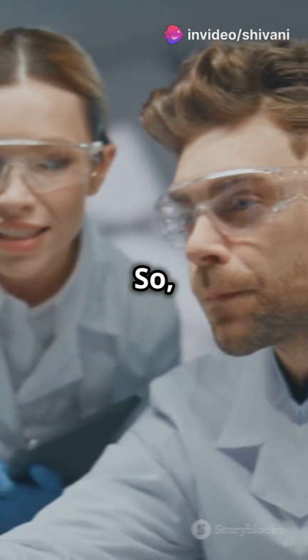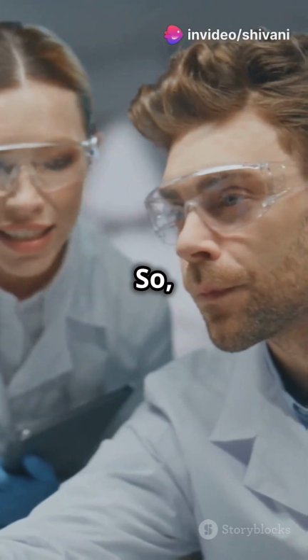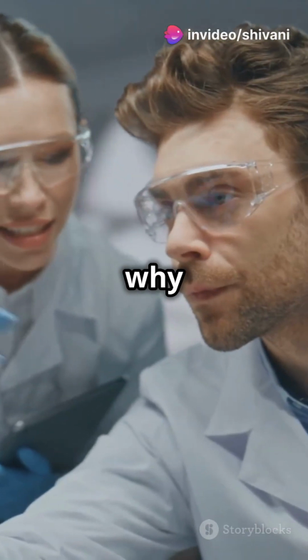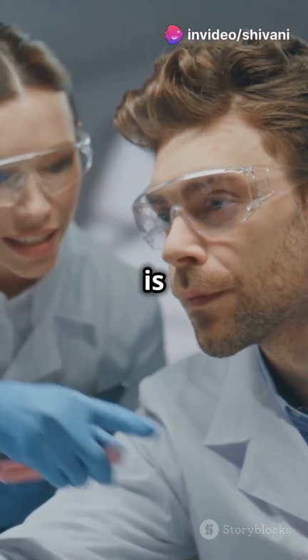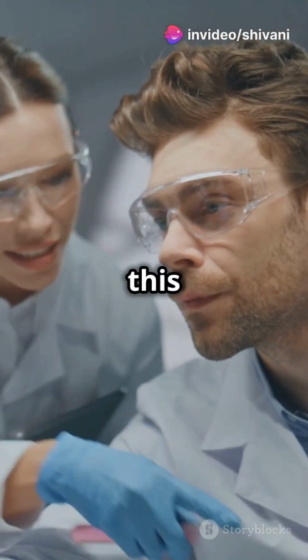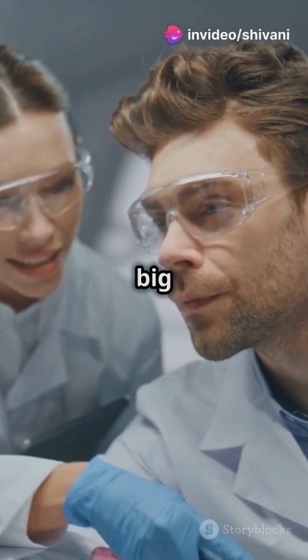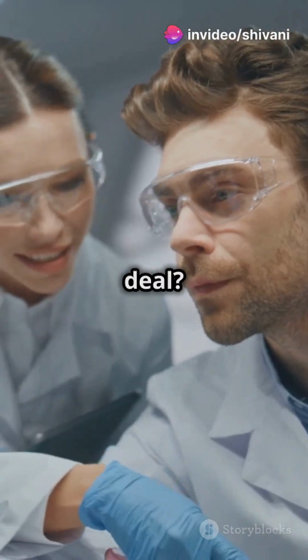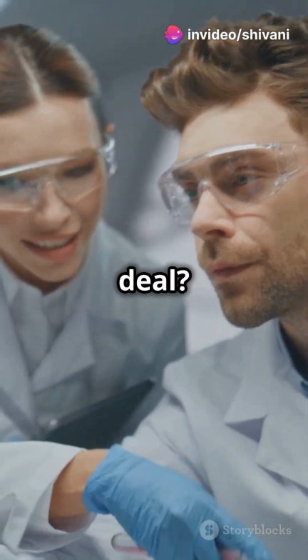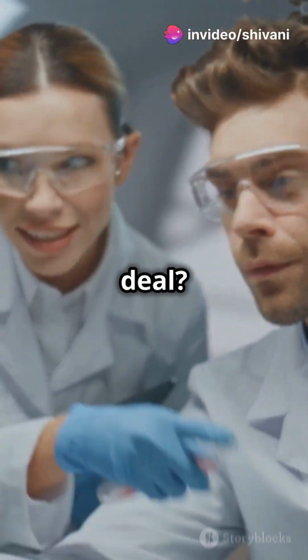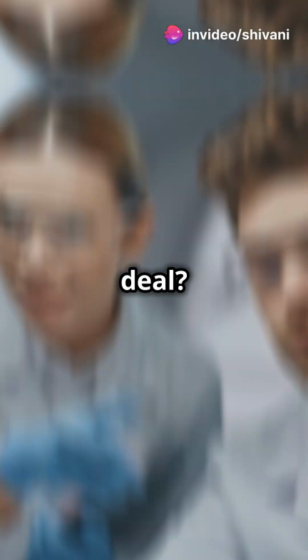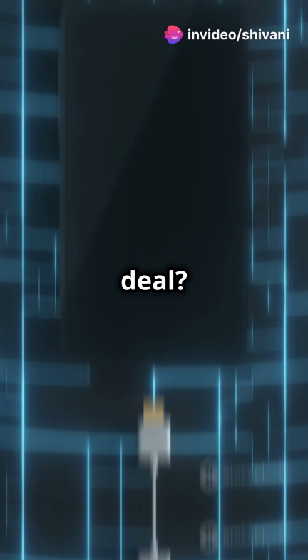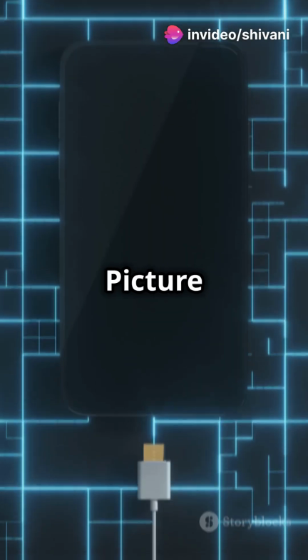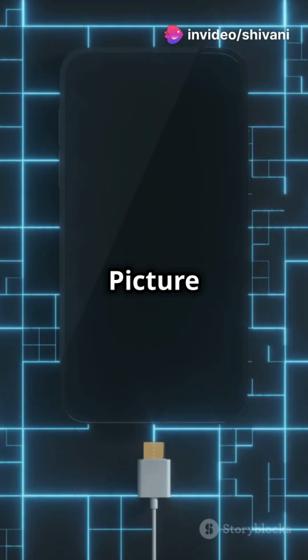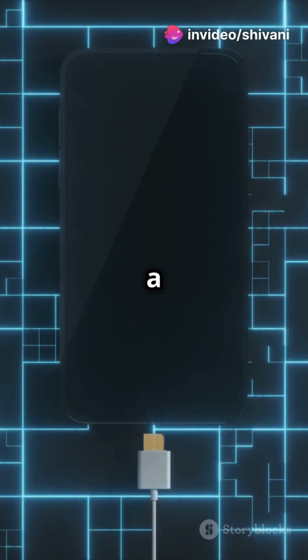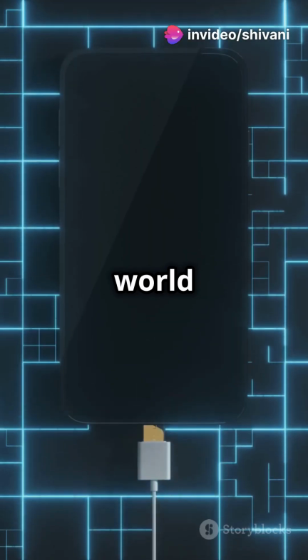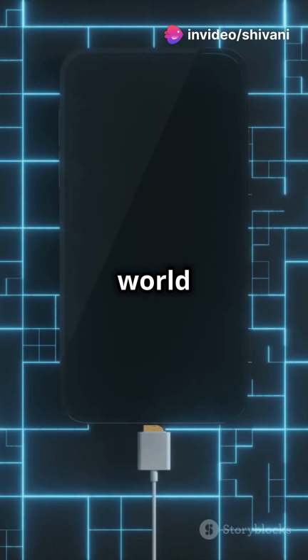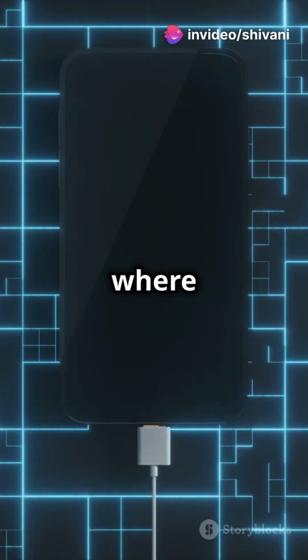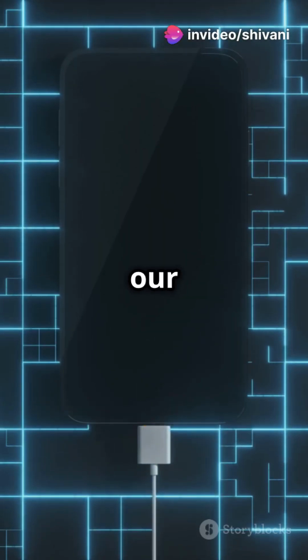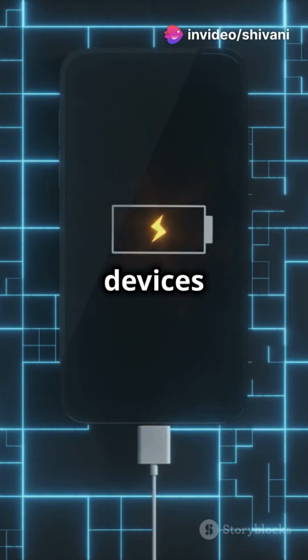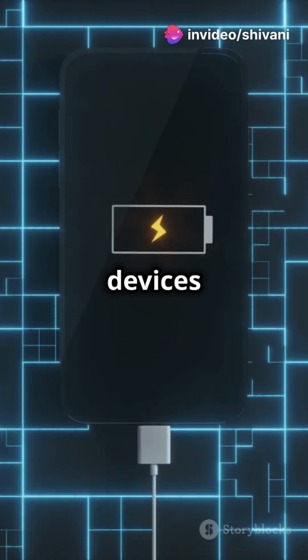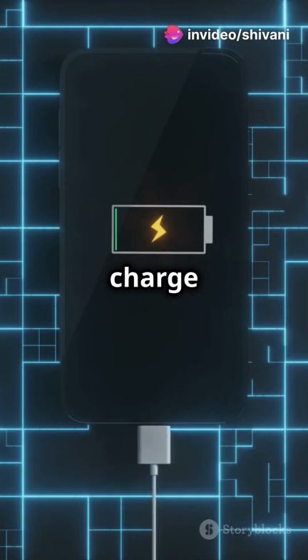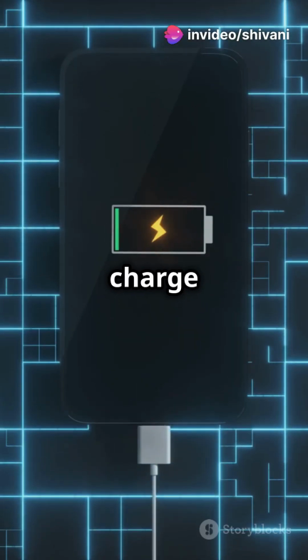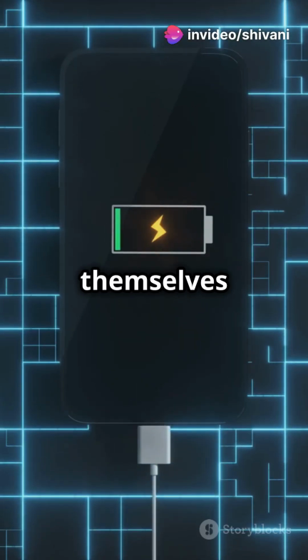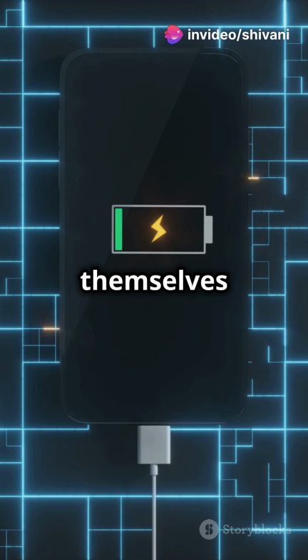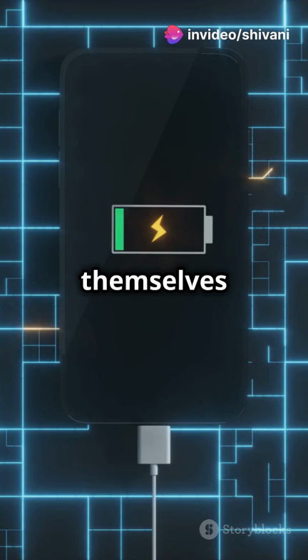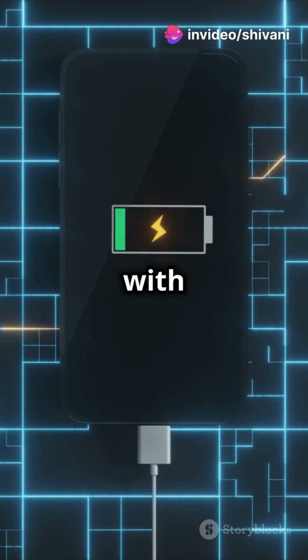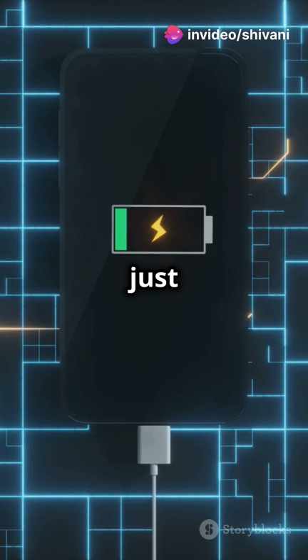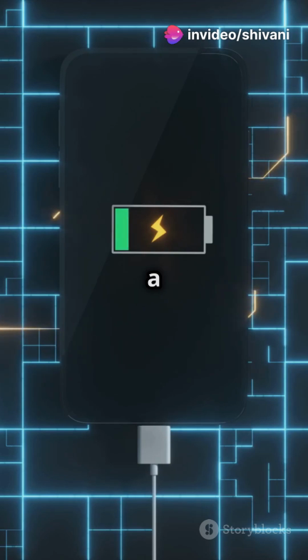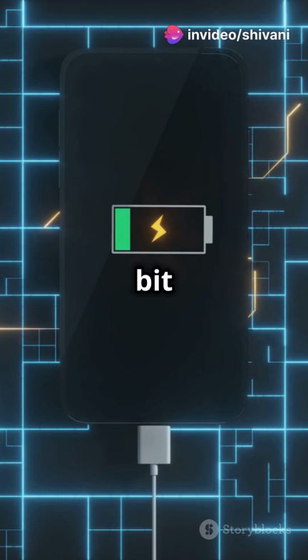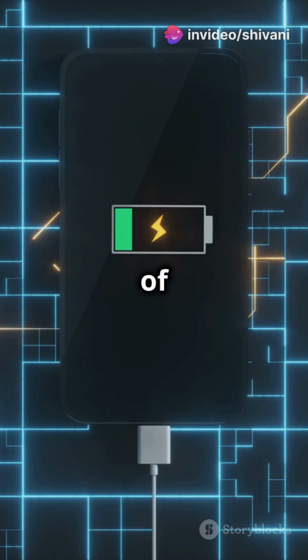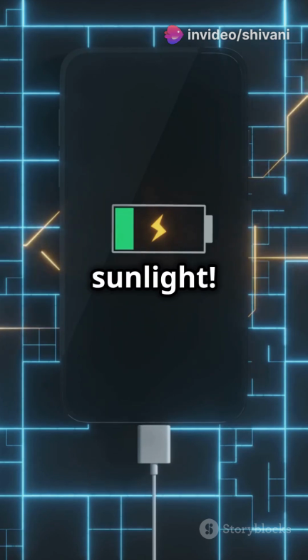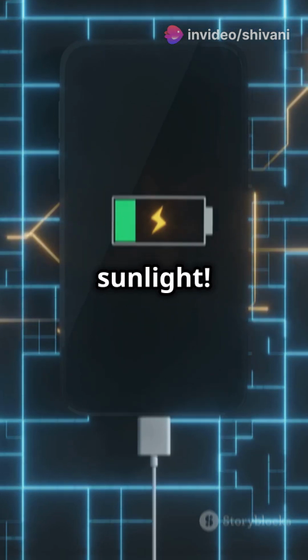So, why is this a big deal? Picture a world where our devices charge themselves with just a bit of sunlight.